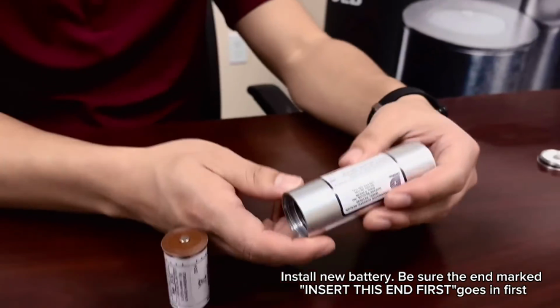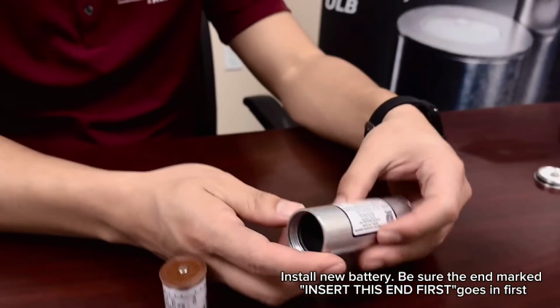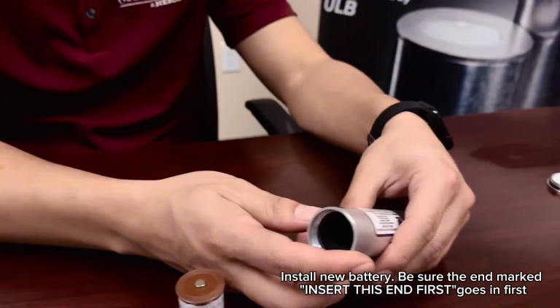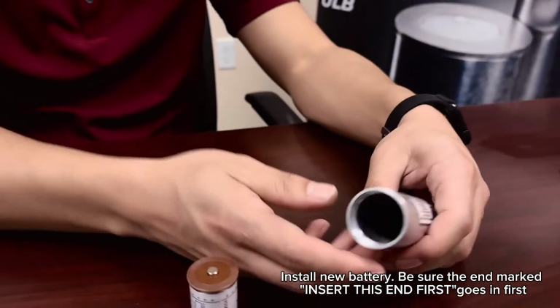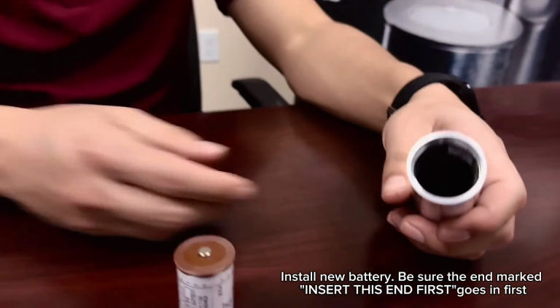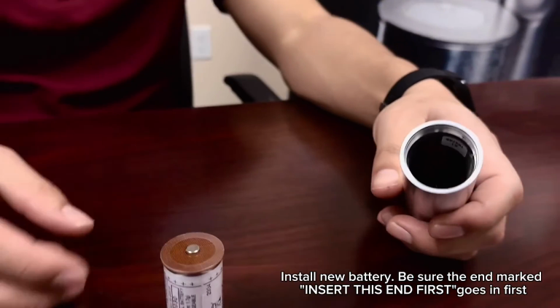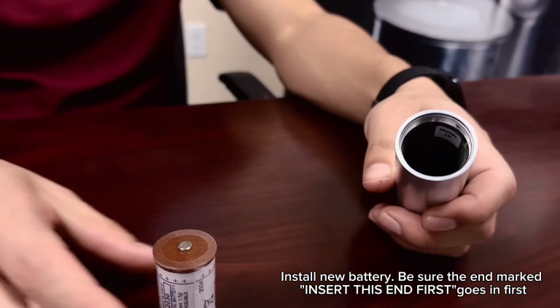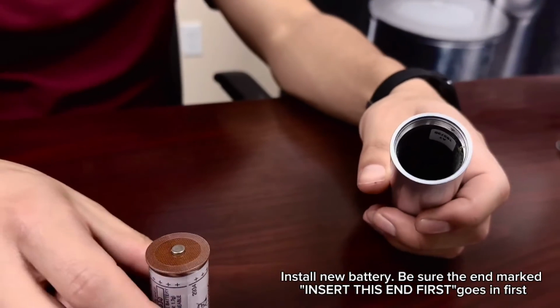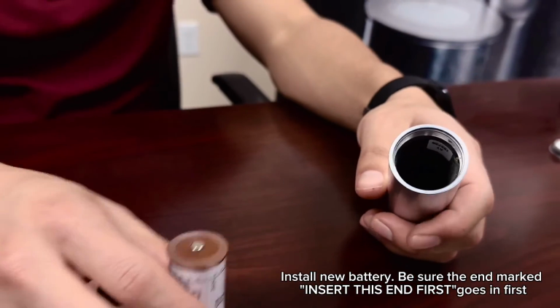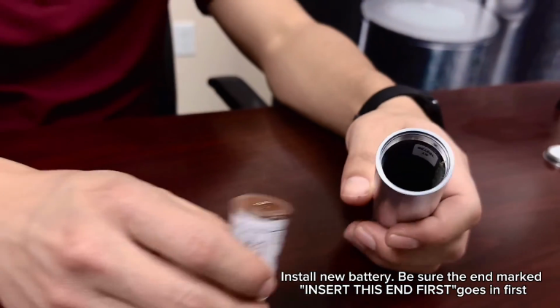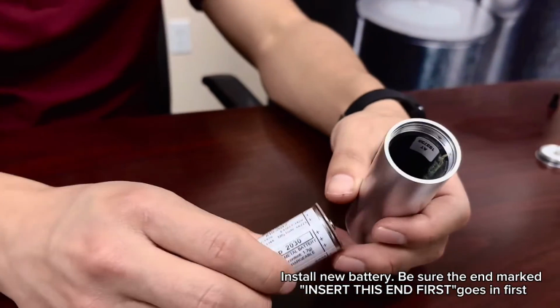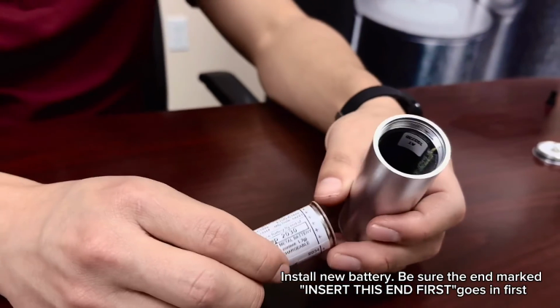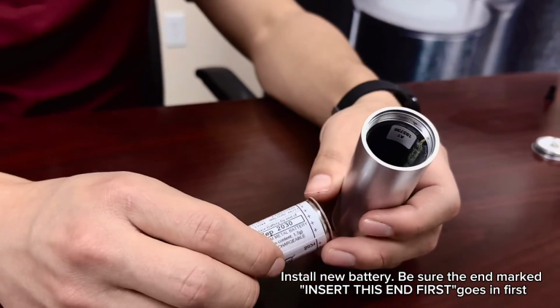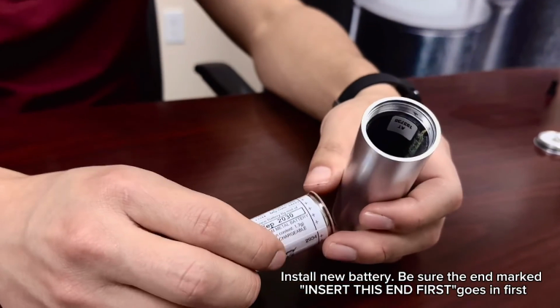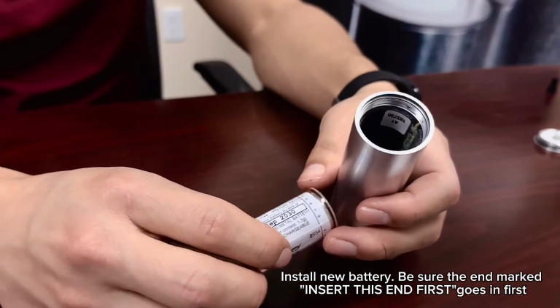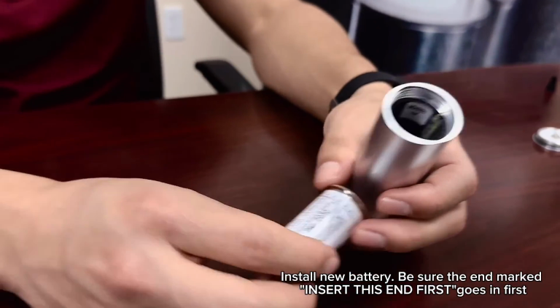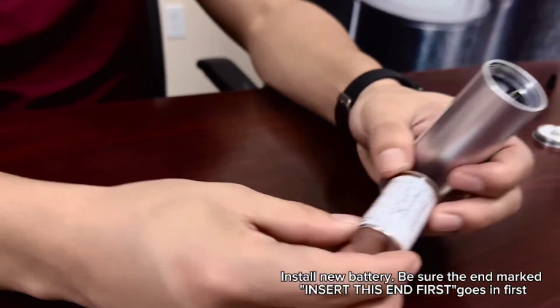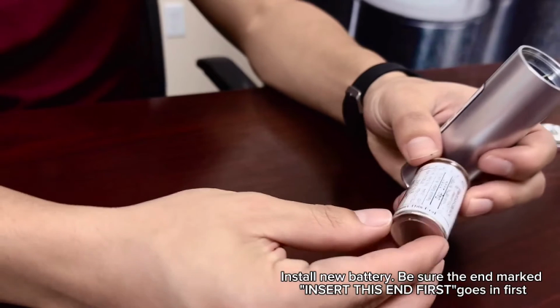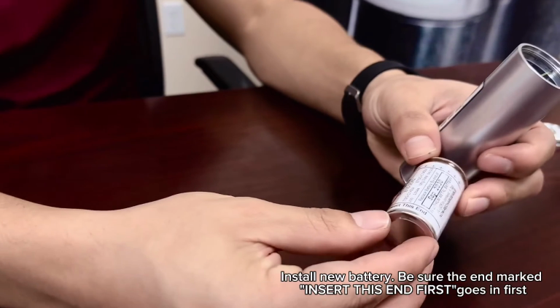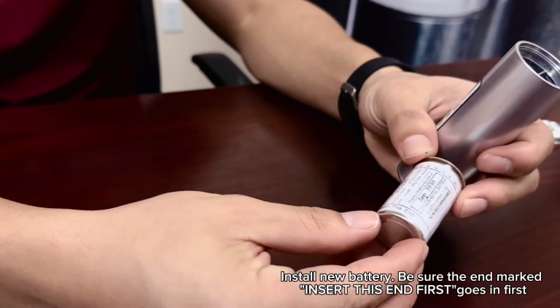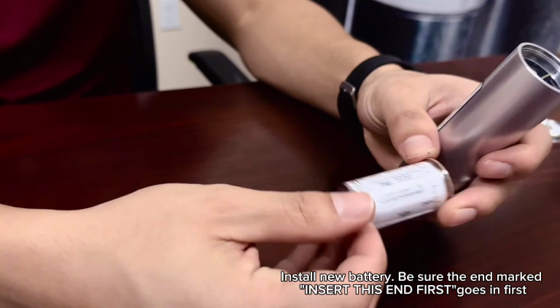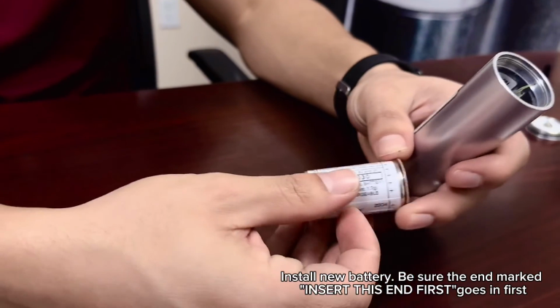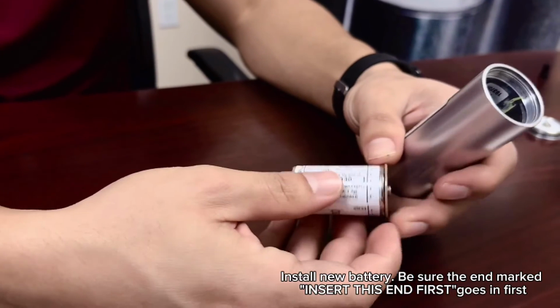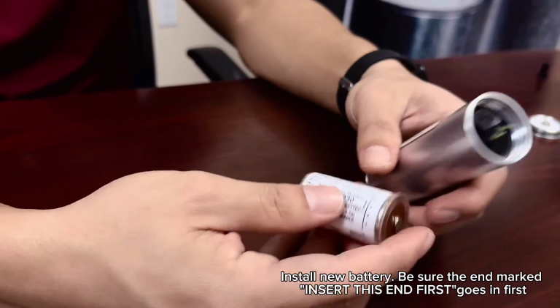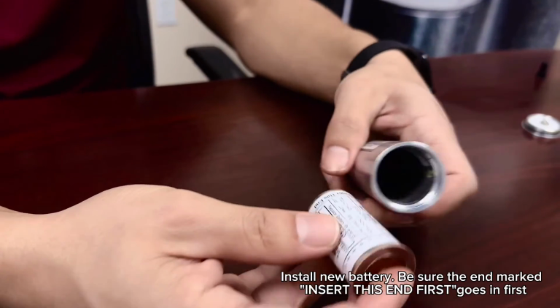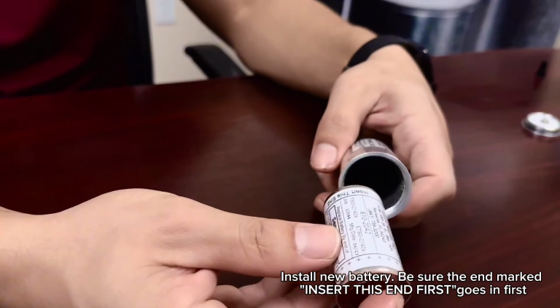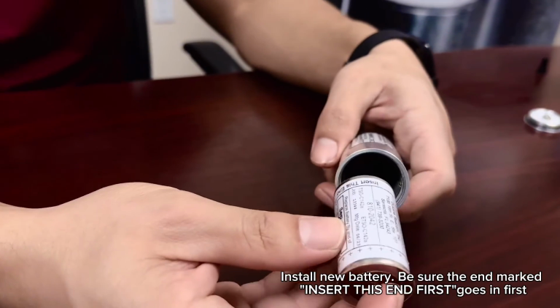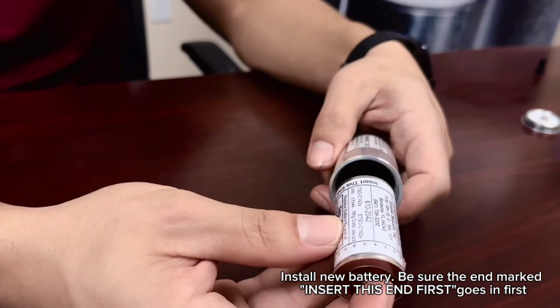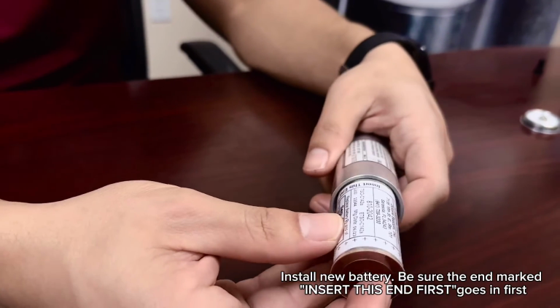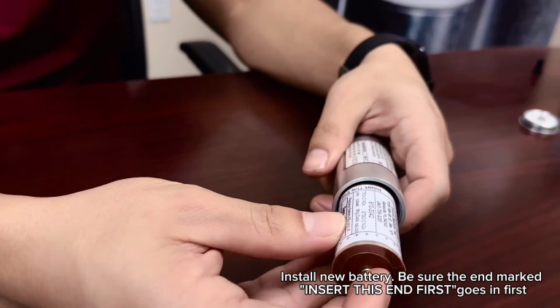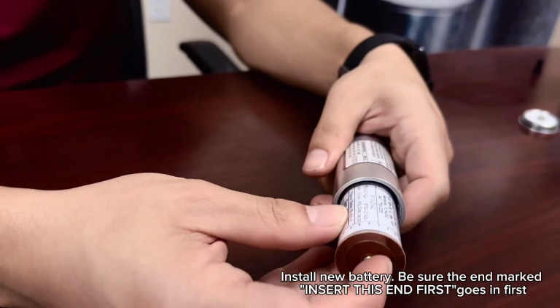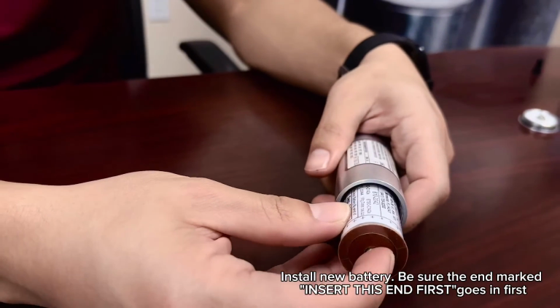Install the new battery, ensuring the end marked "insert this end first" goes in first.